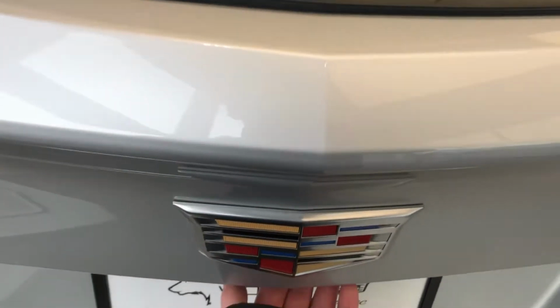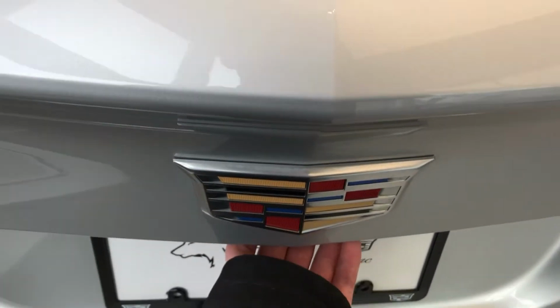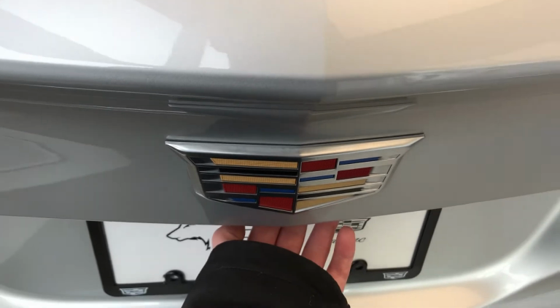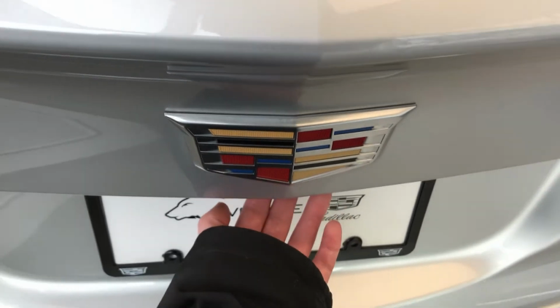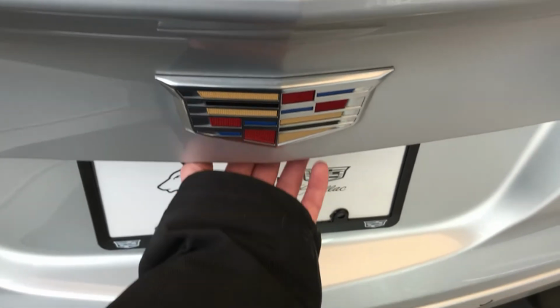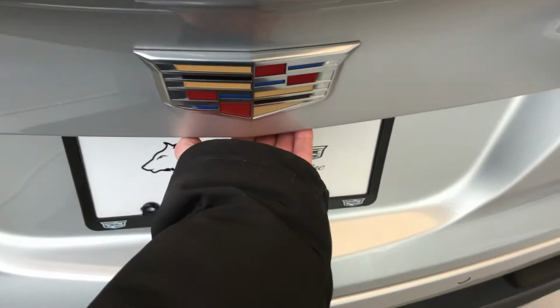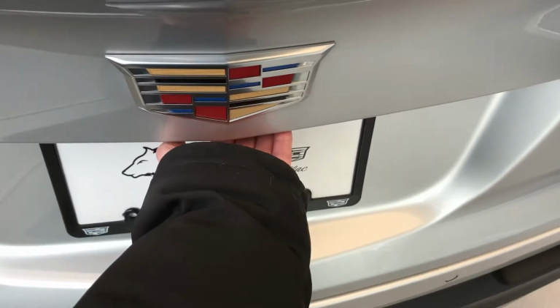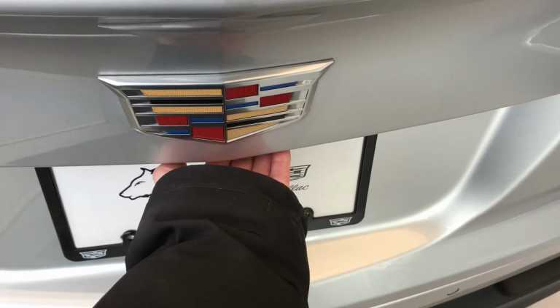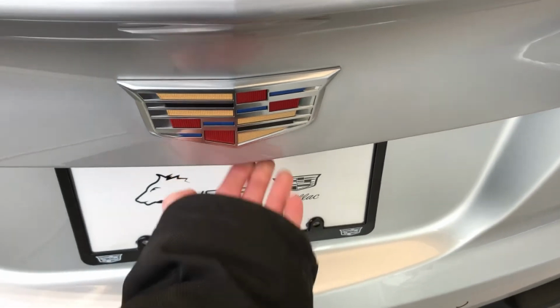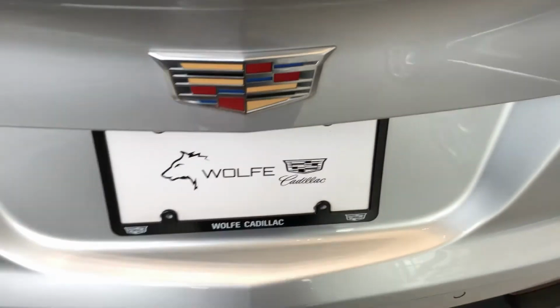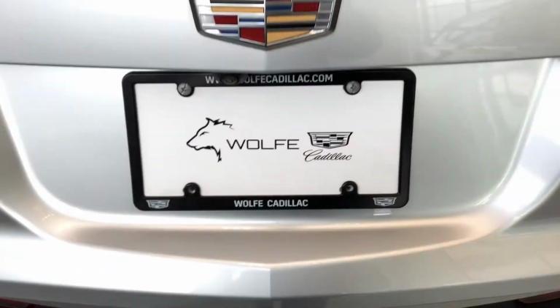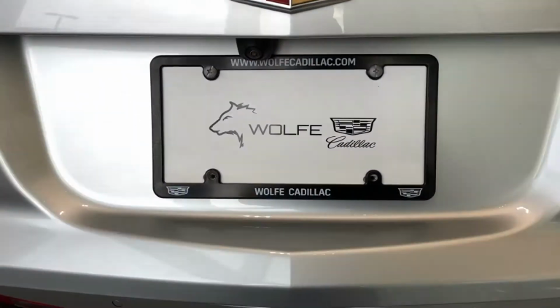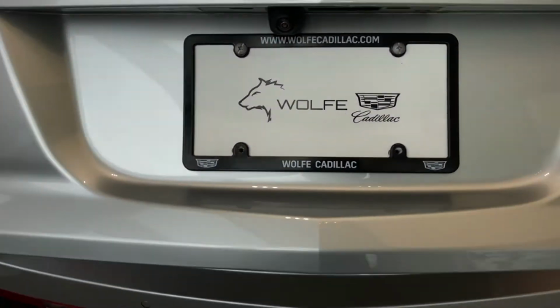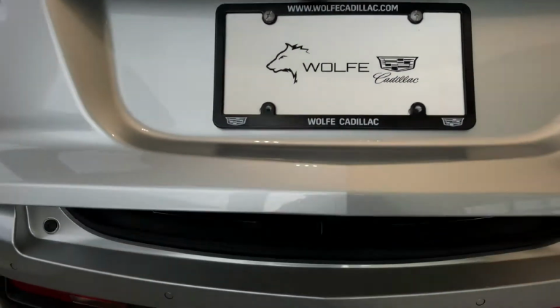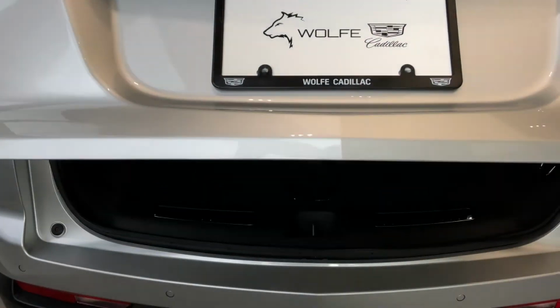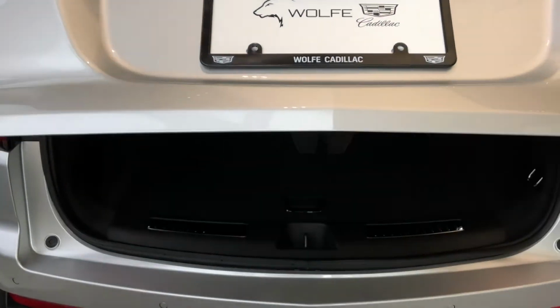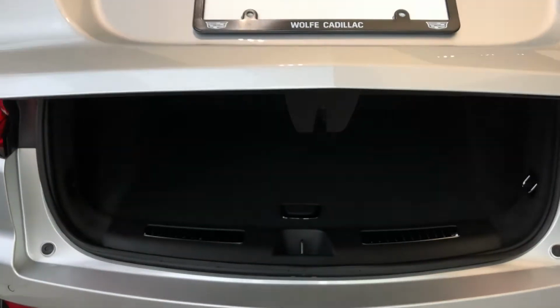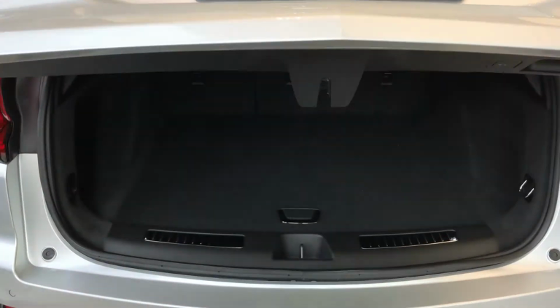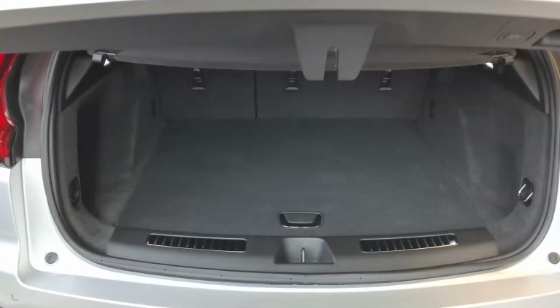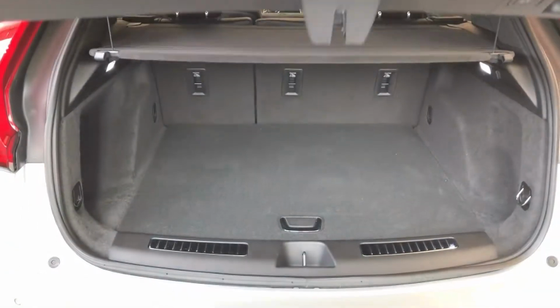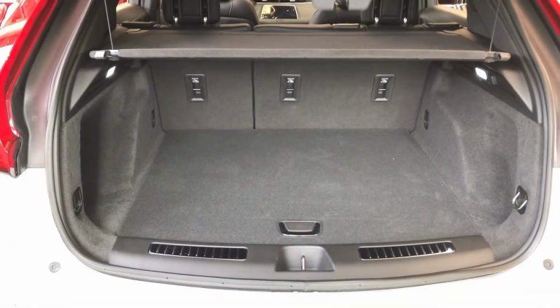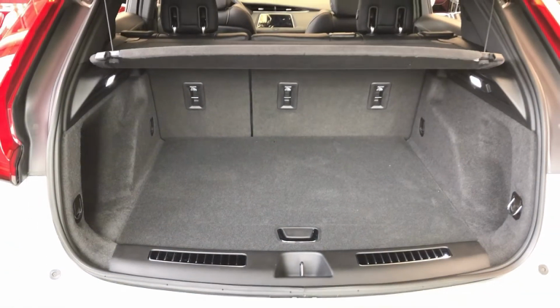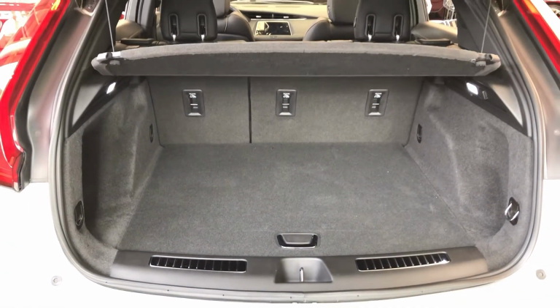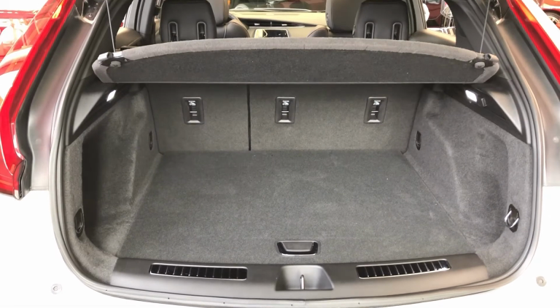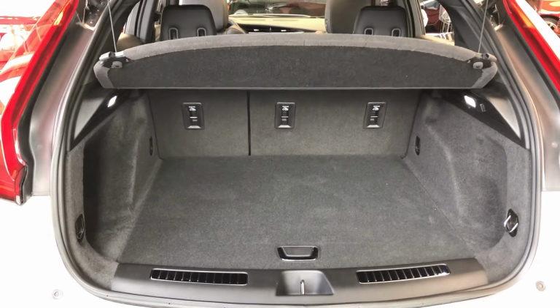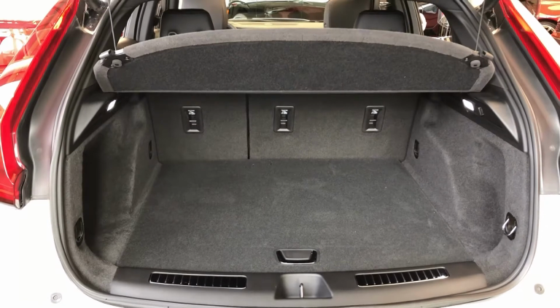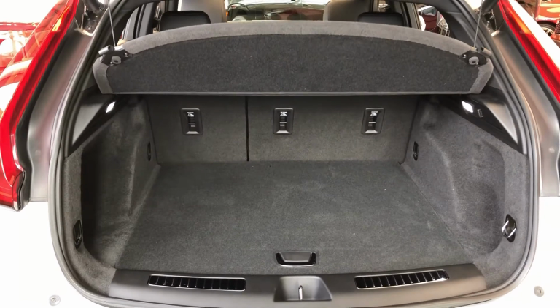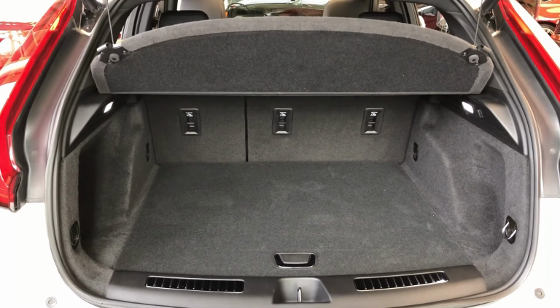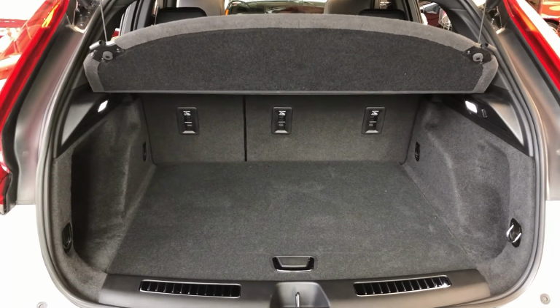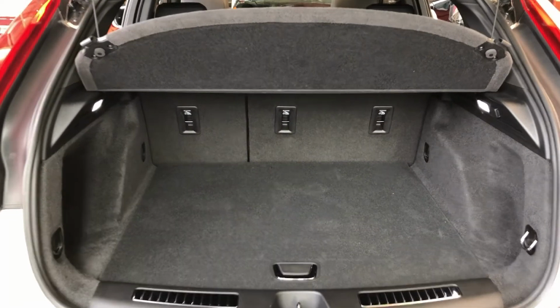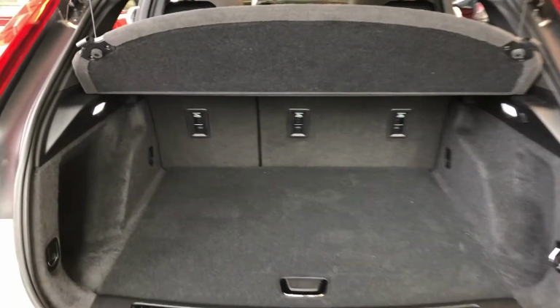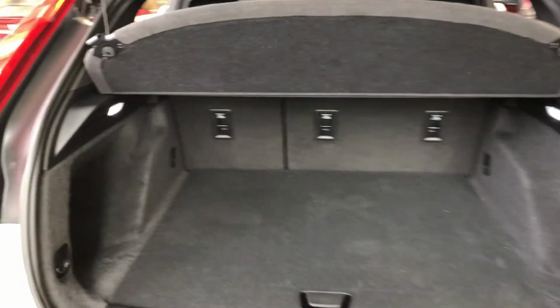We'll open up the liftgate here, inside of which we have plenty of storage room, as well as a rear privacy cover.